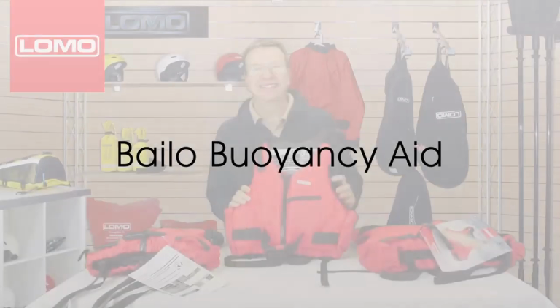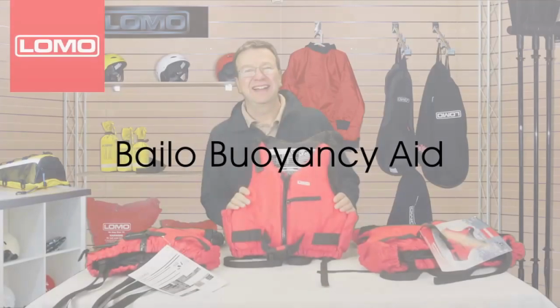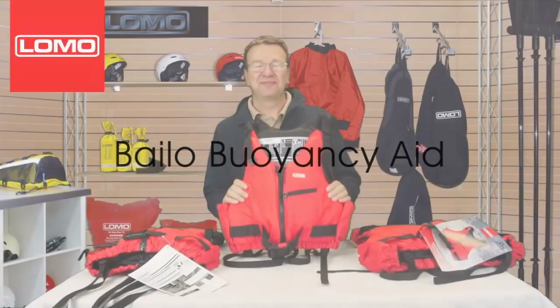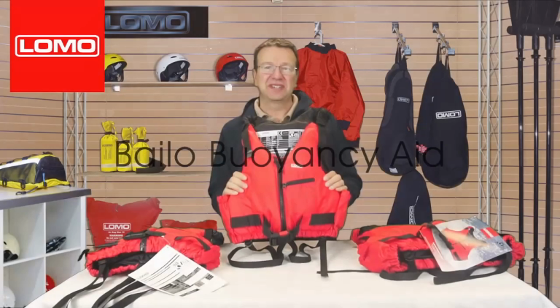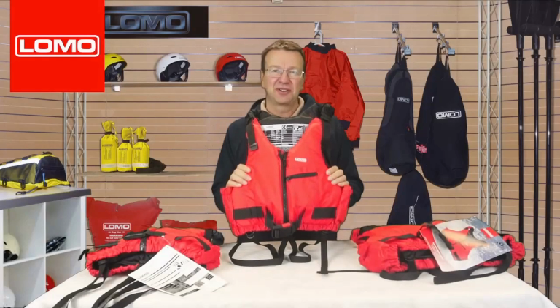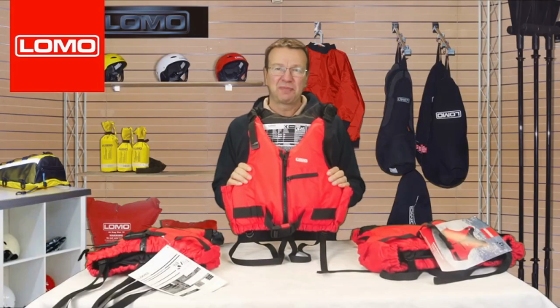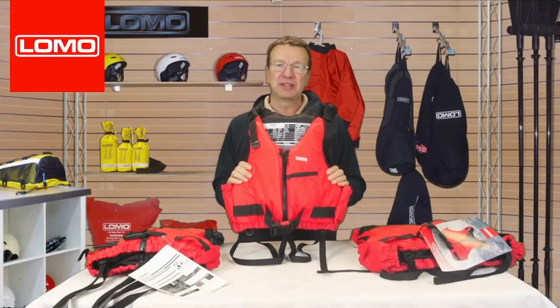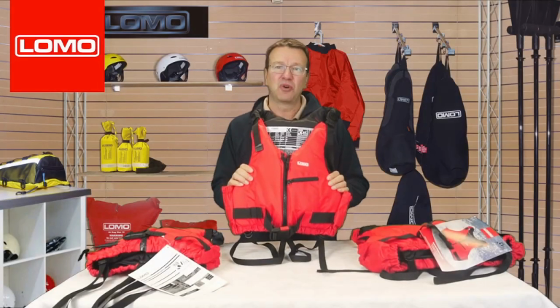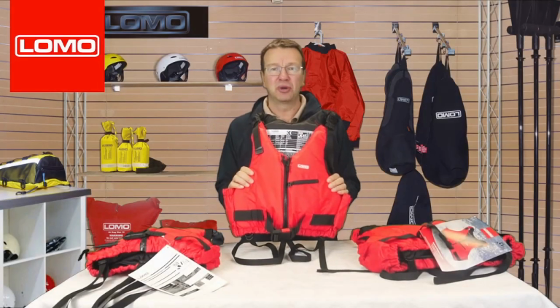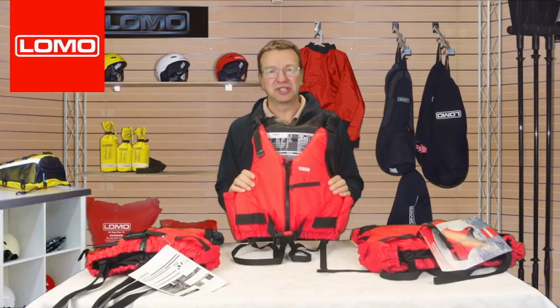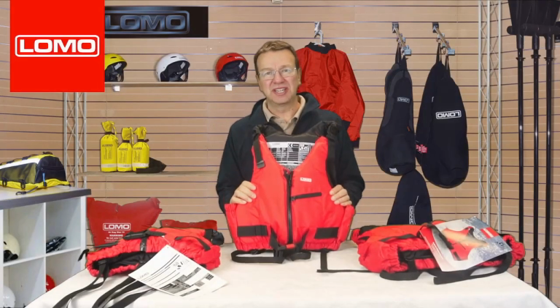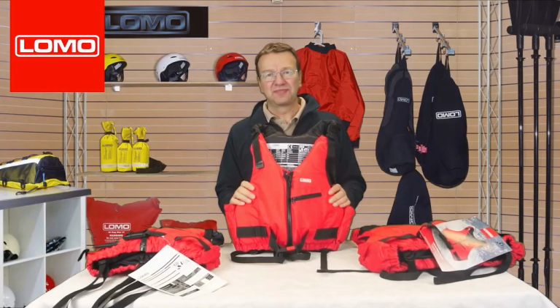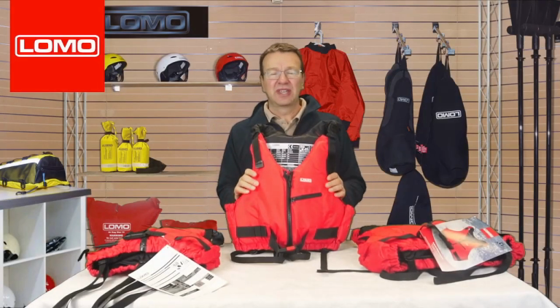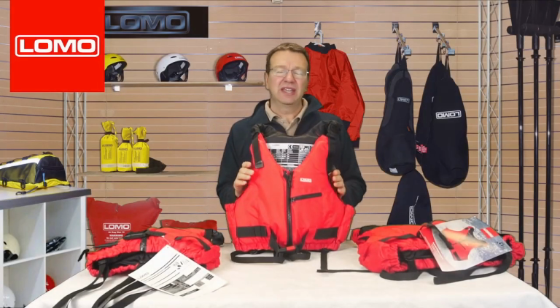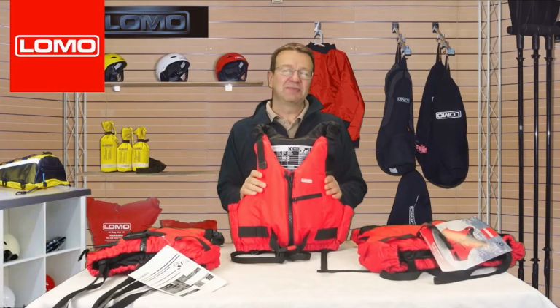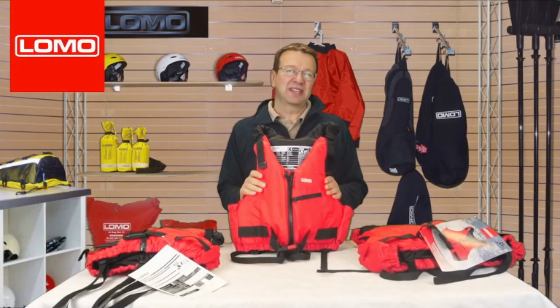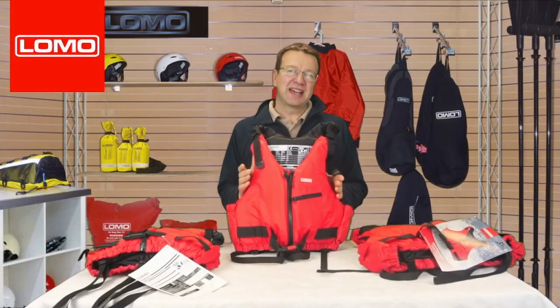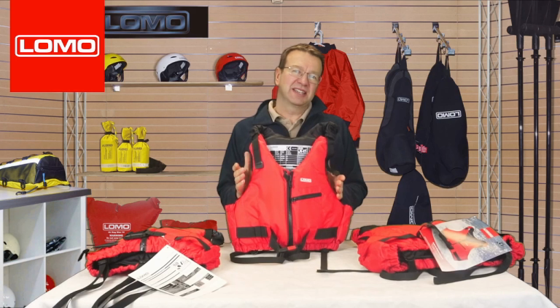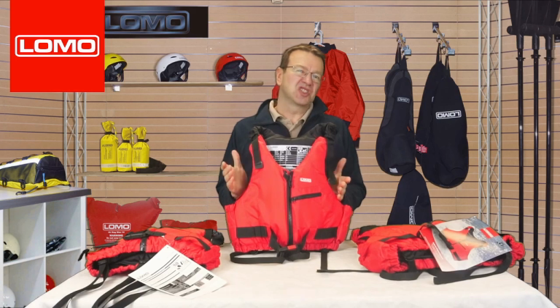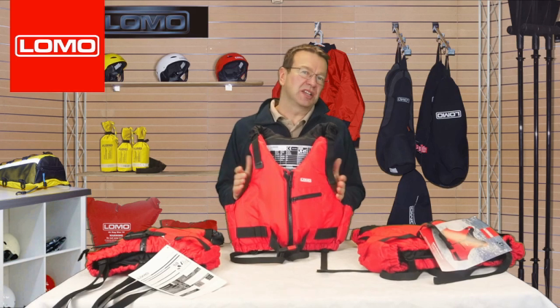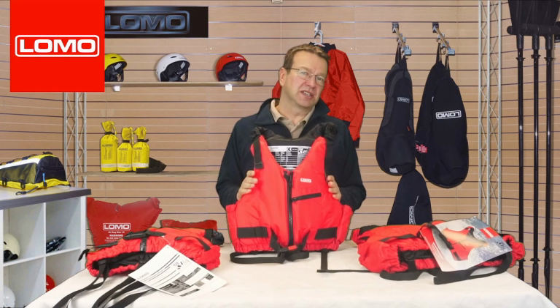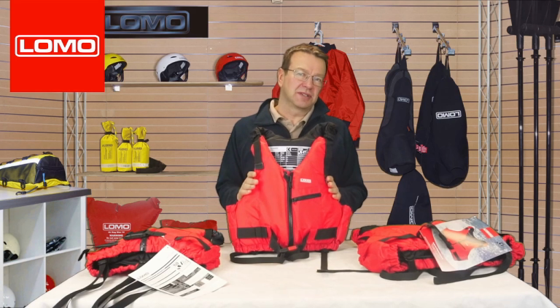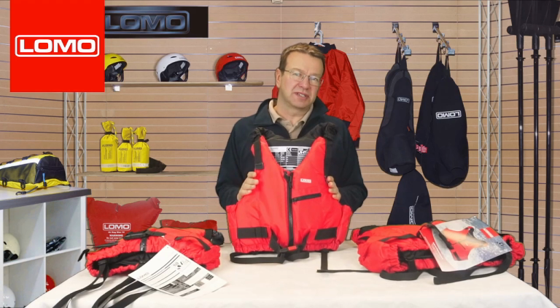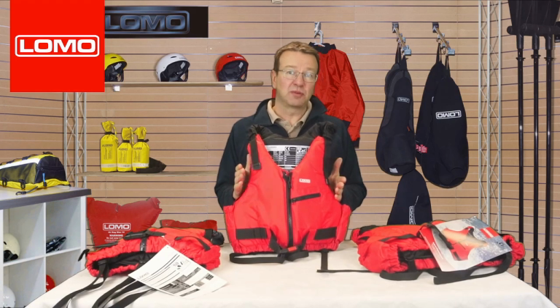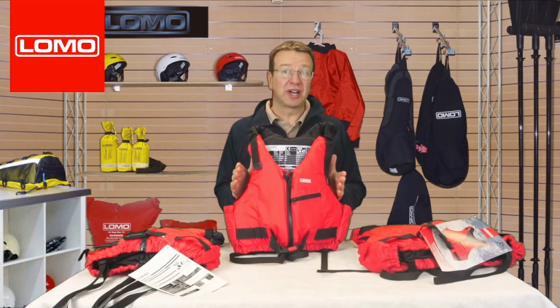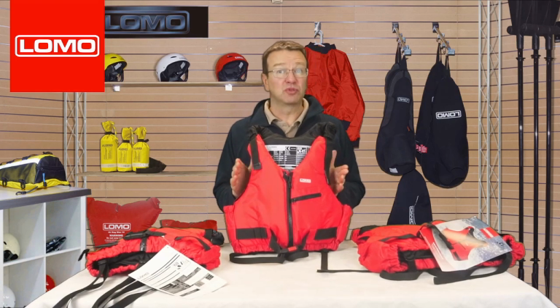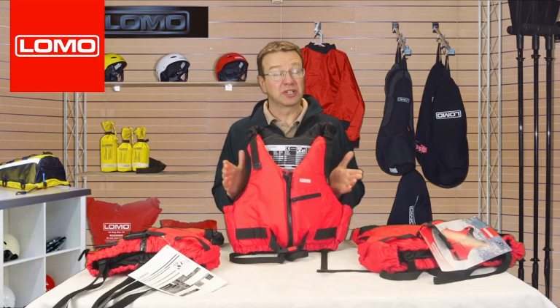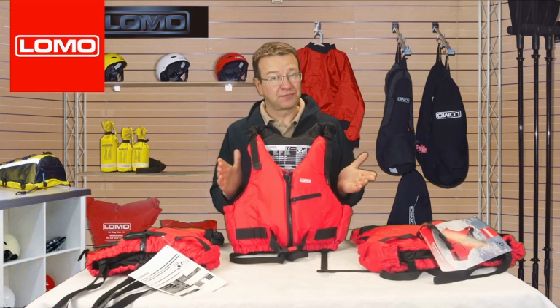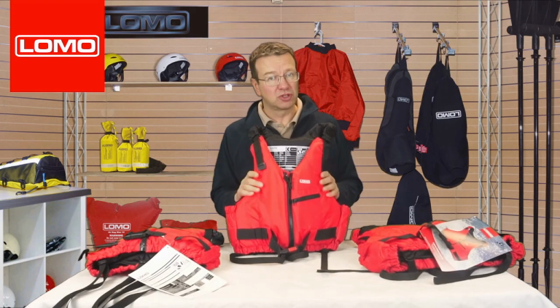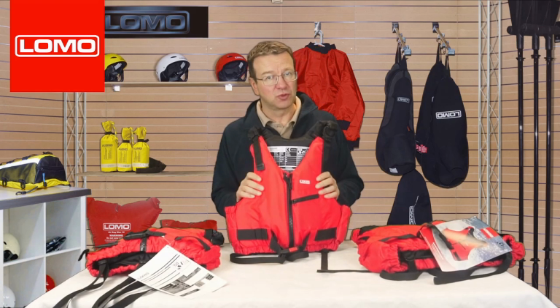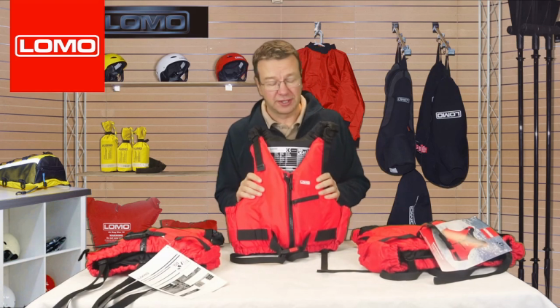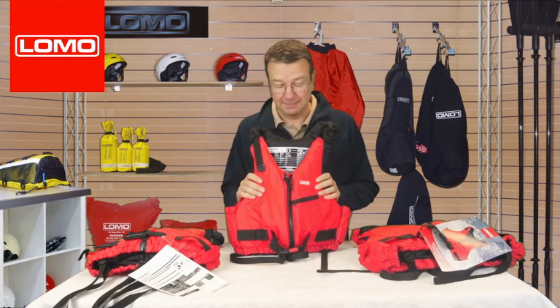This is the Baylow buoyancy aid, aimed at kayaking, sailing, stand up paddle boarding, and water sports like that.